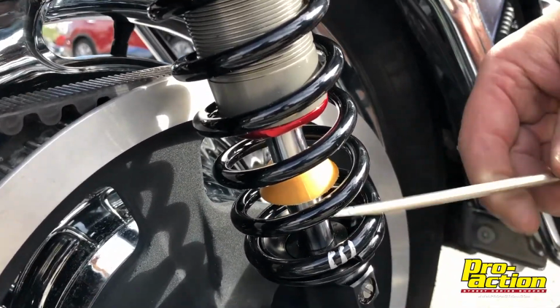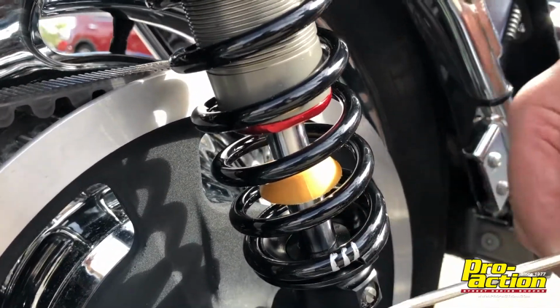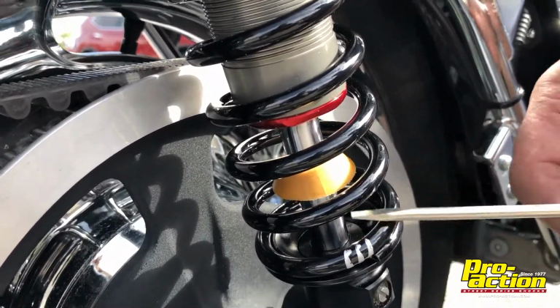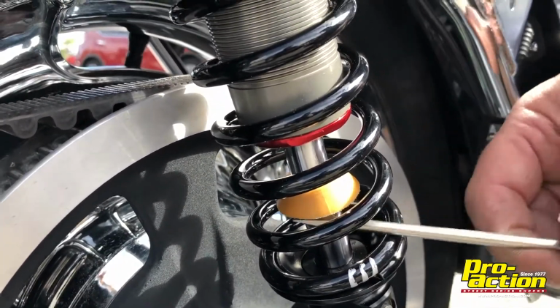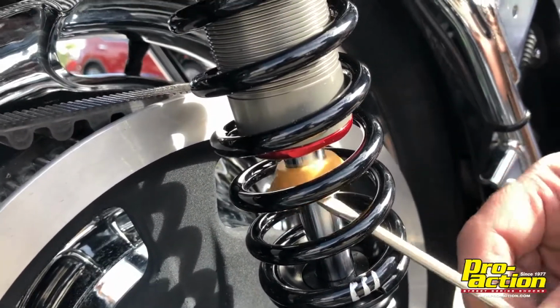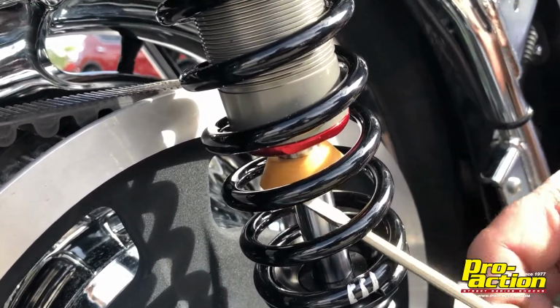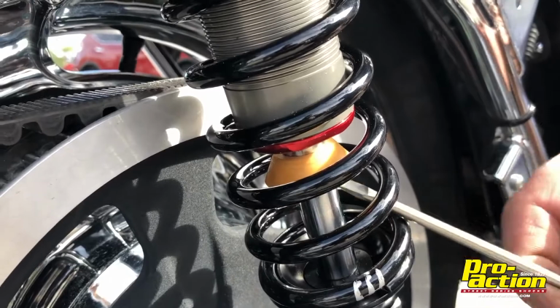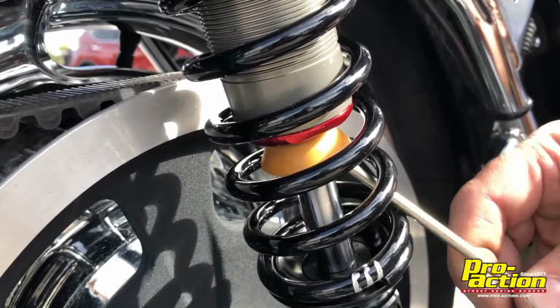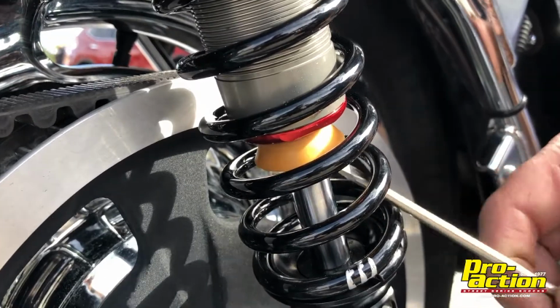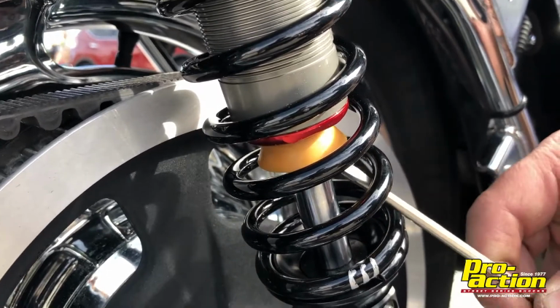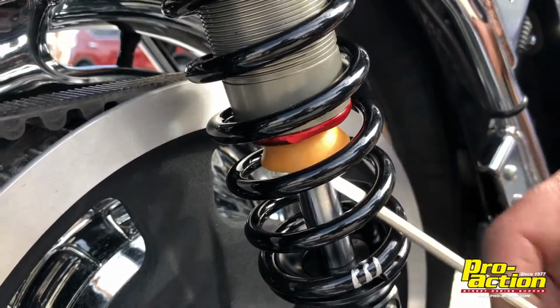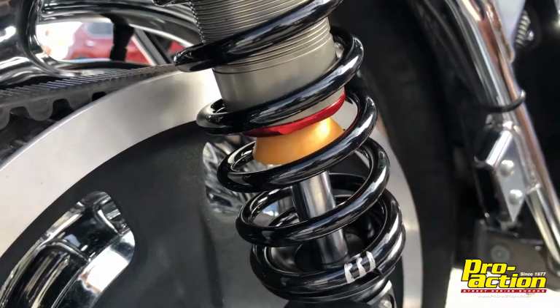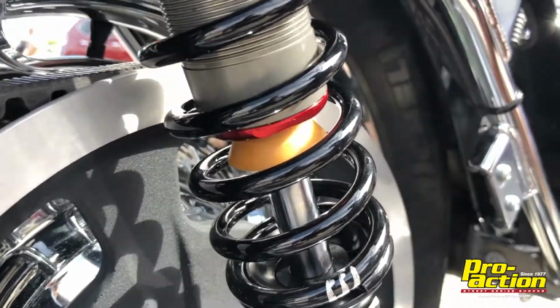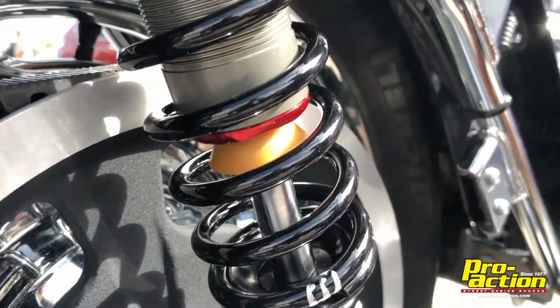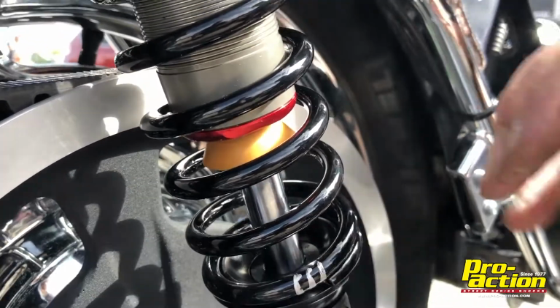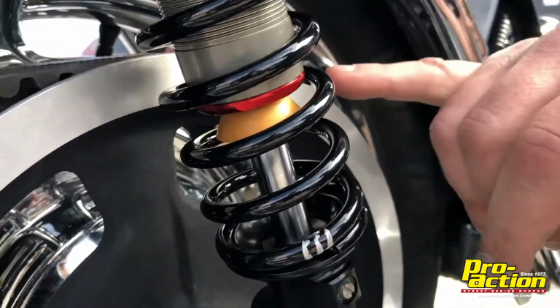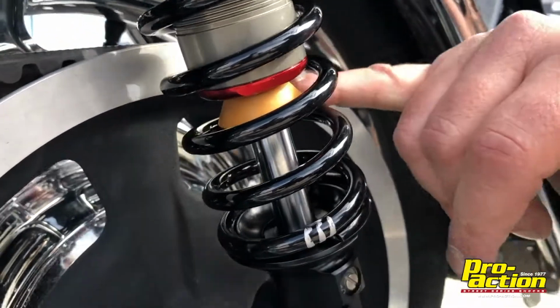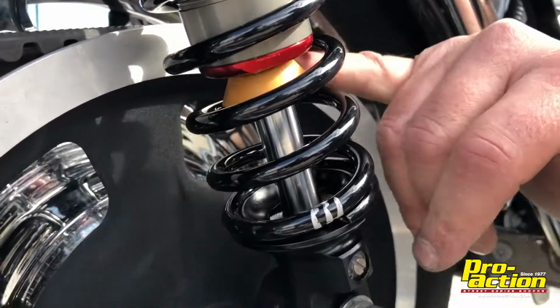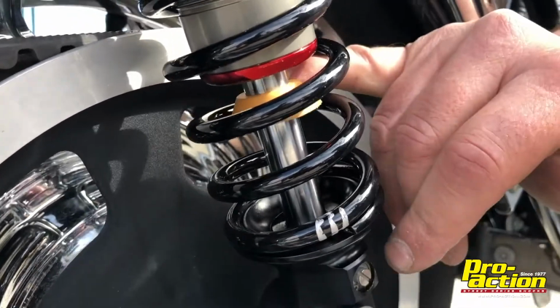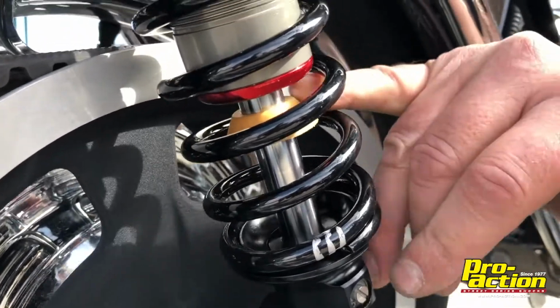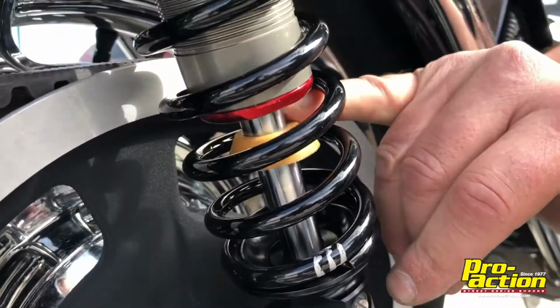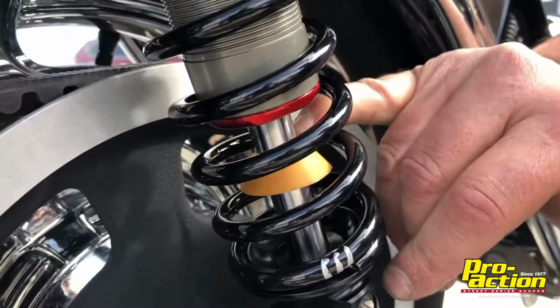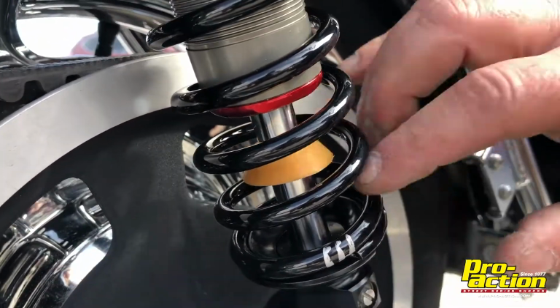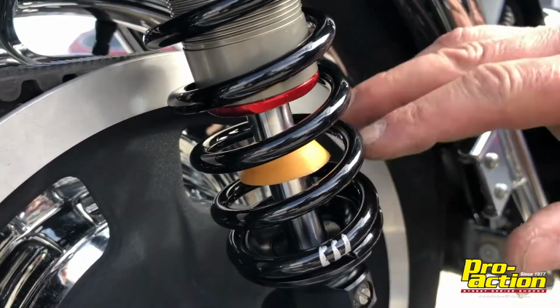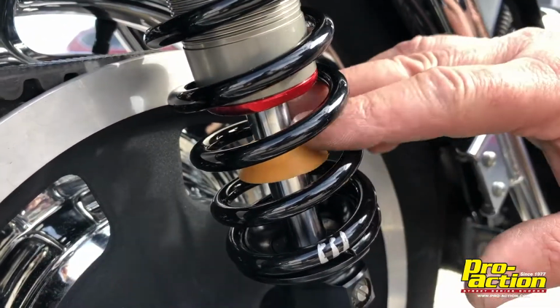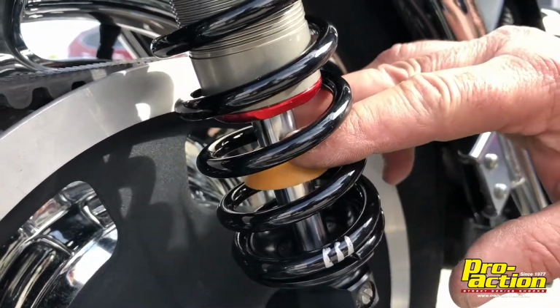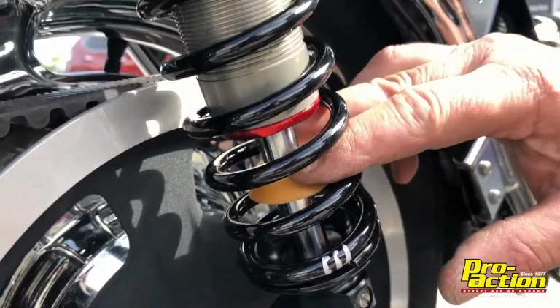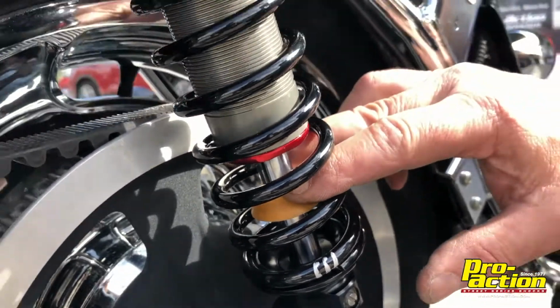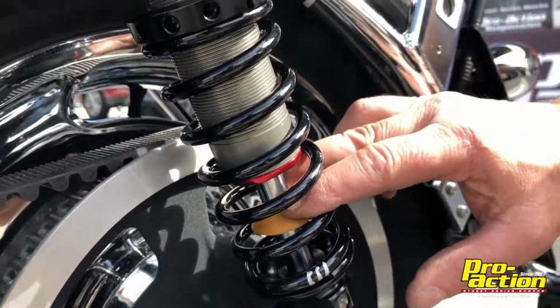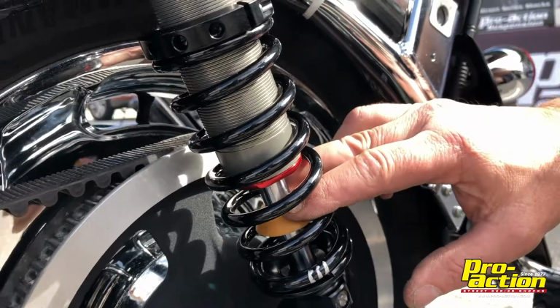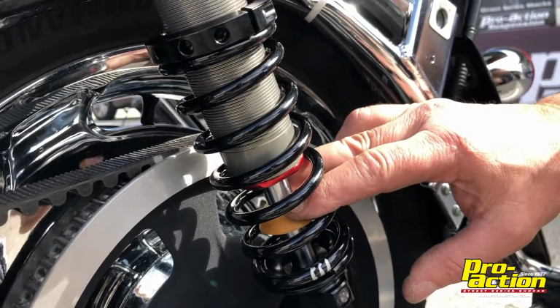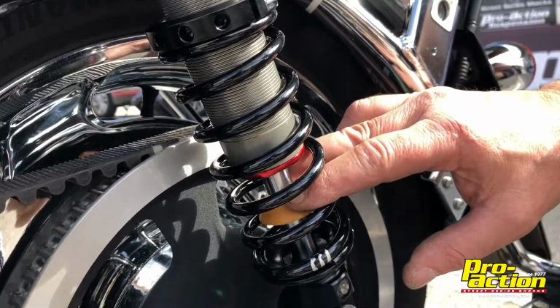When you receive your shocks, the bumper is going to be pushed clear to the top. As you're riding, it's going to push the shock down and it's going to tell us how much travel you're using.